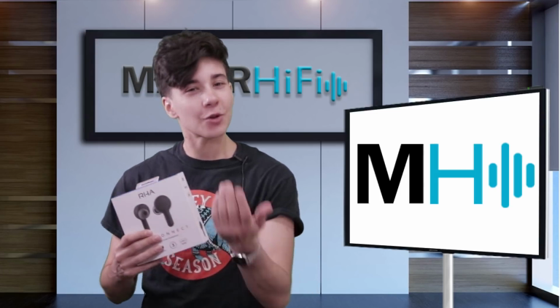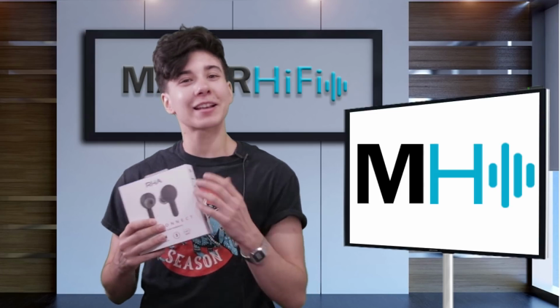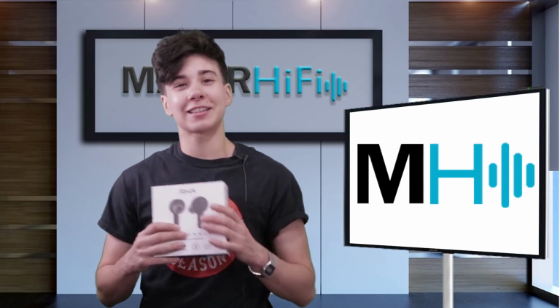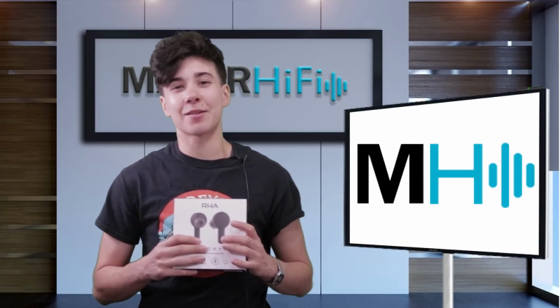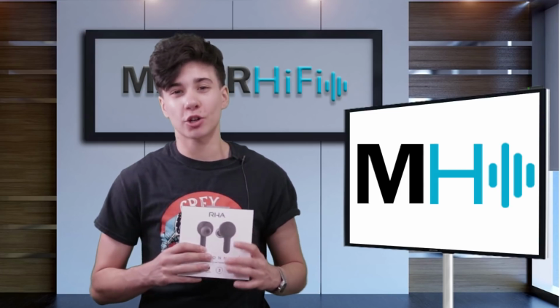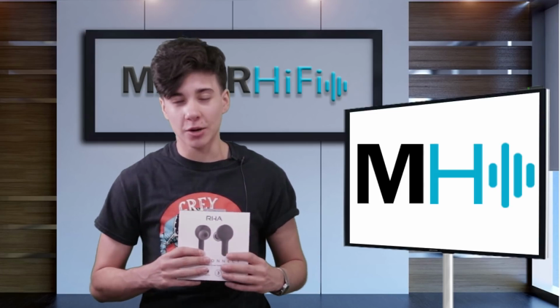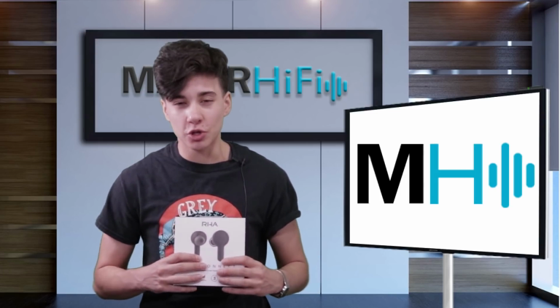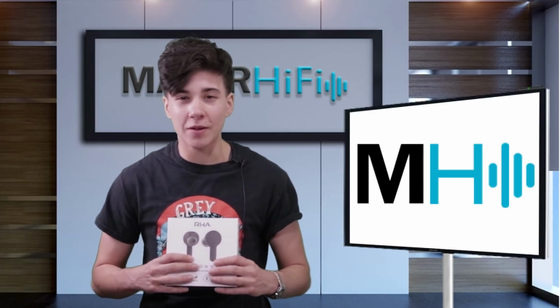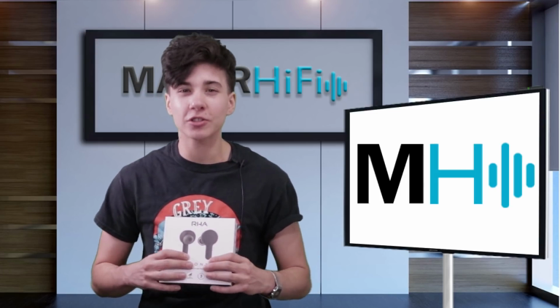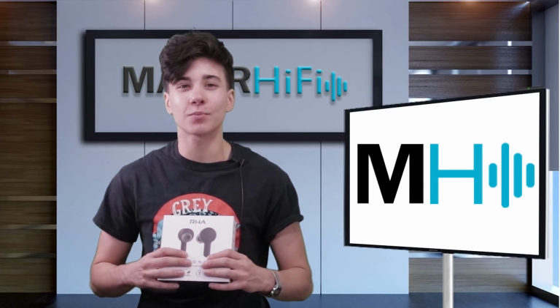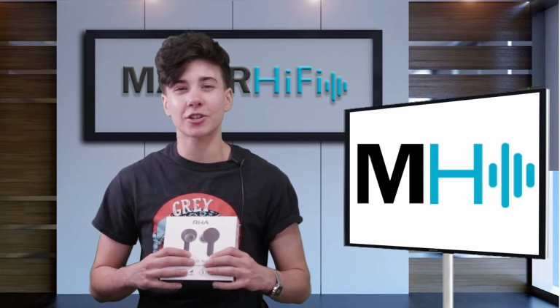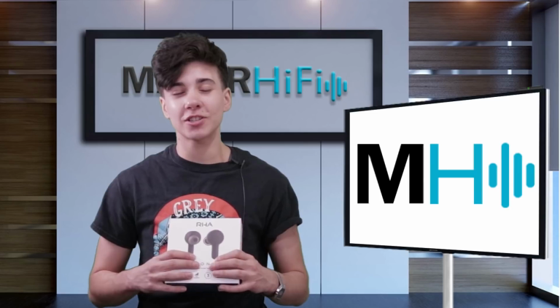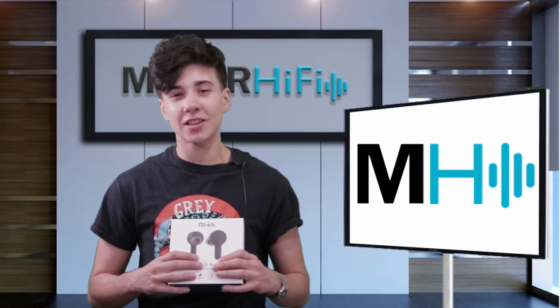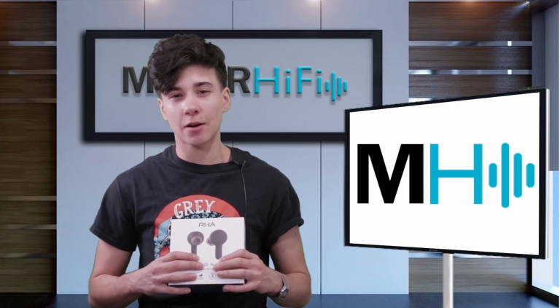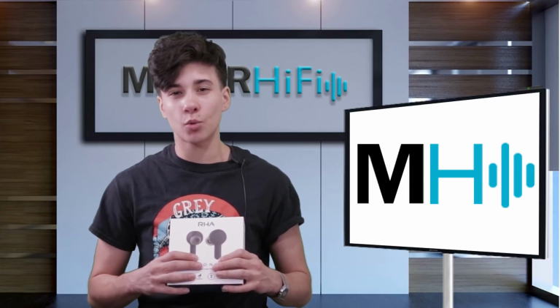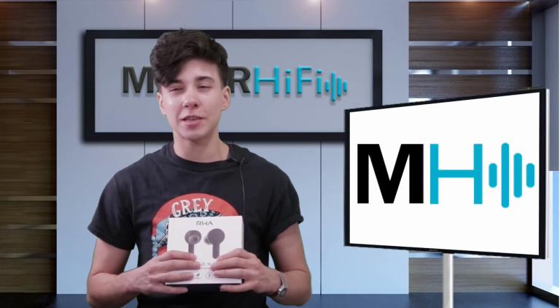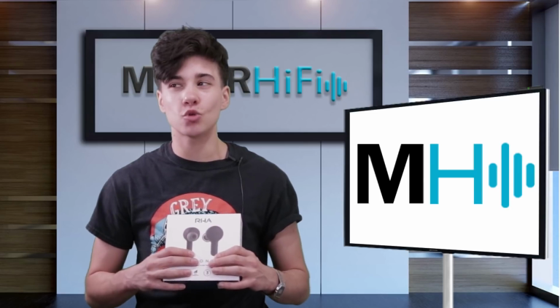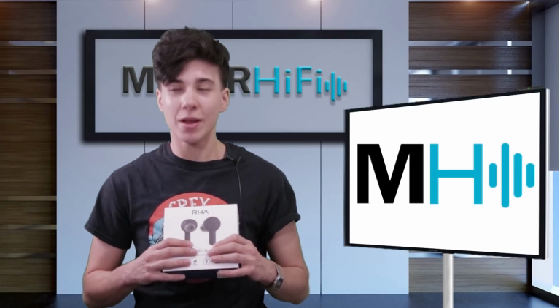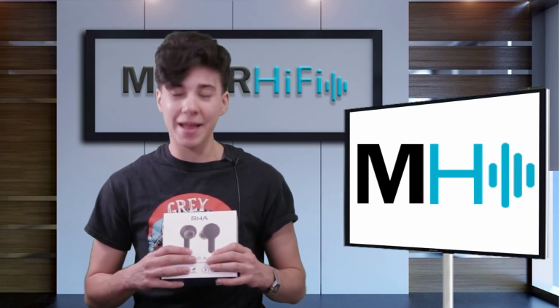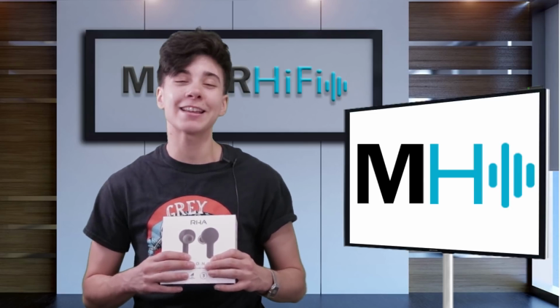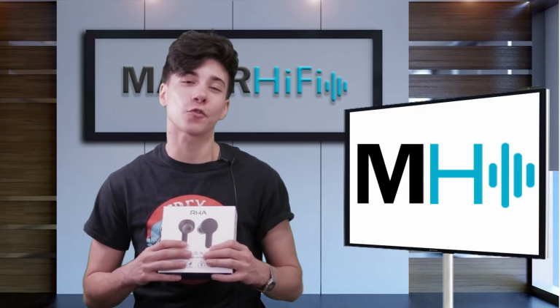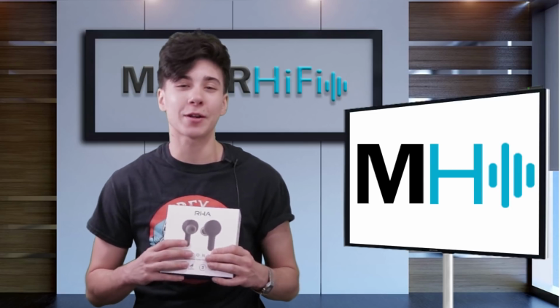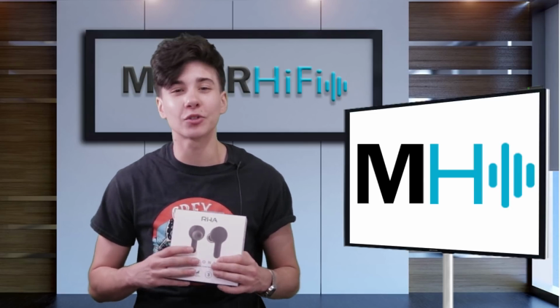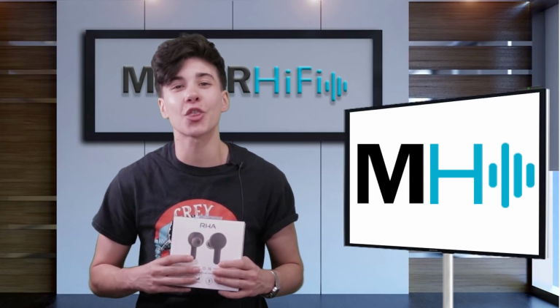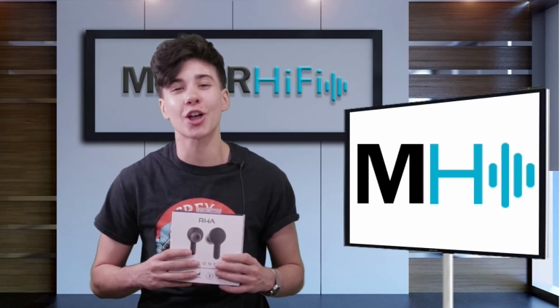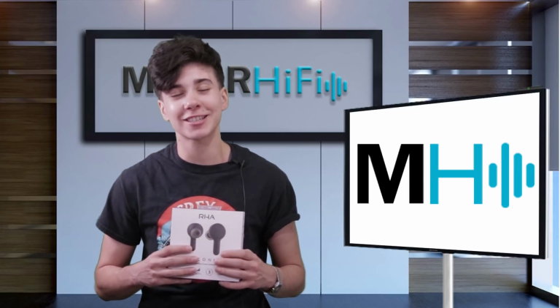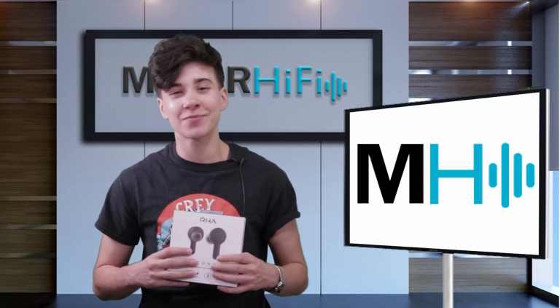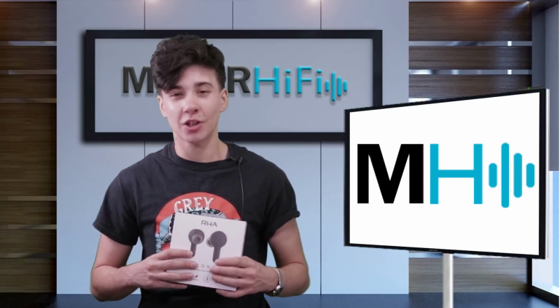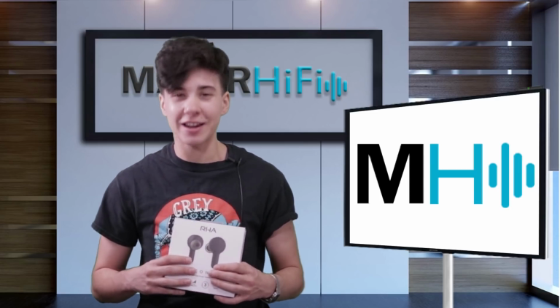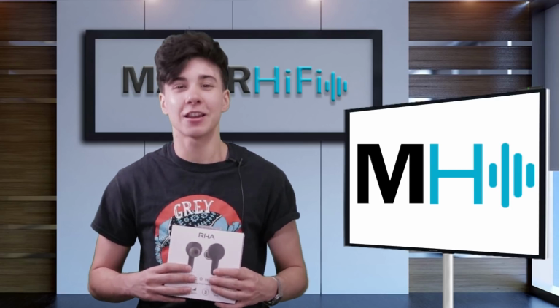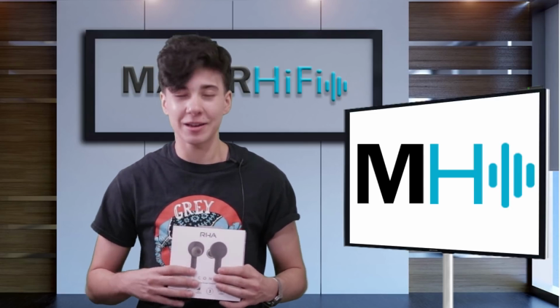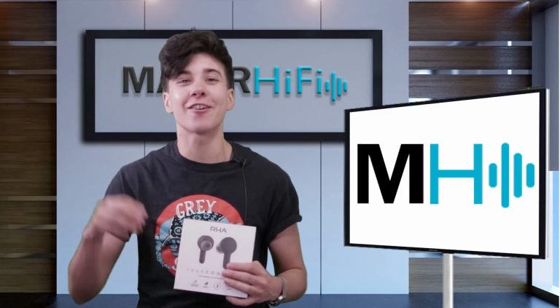Let's go back in time. I'll share with you my first impressions, and then I will meet you right back here for my overall thoughts. Alright, here we go.